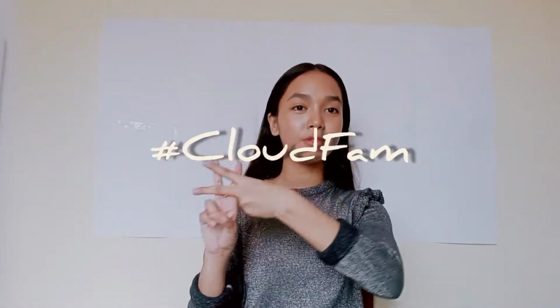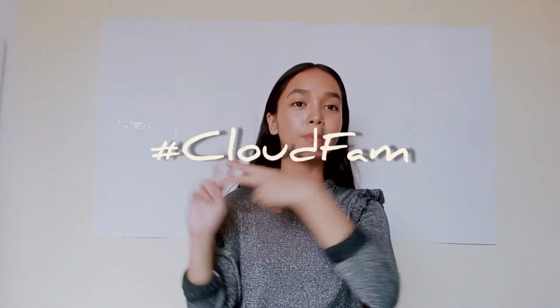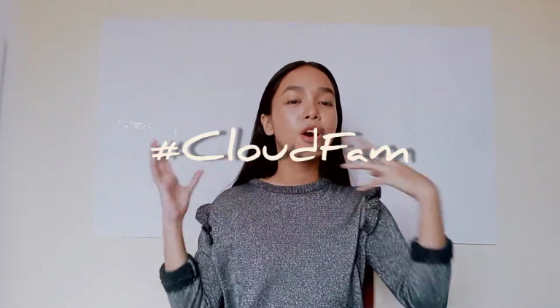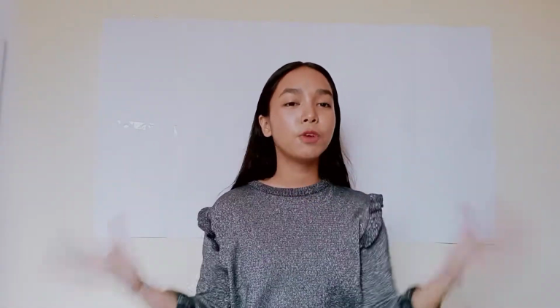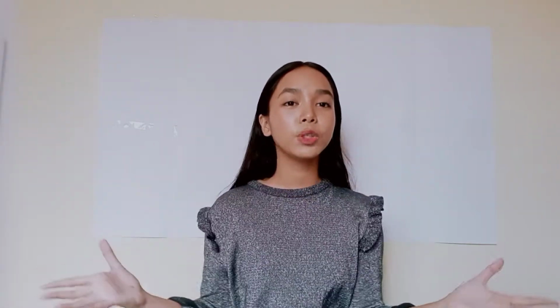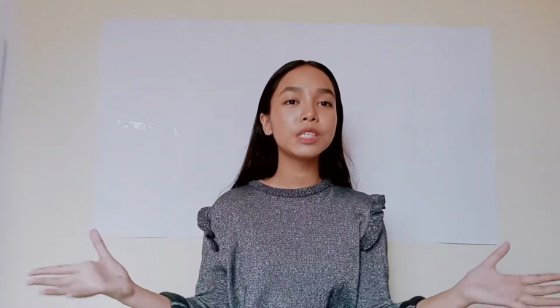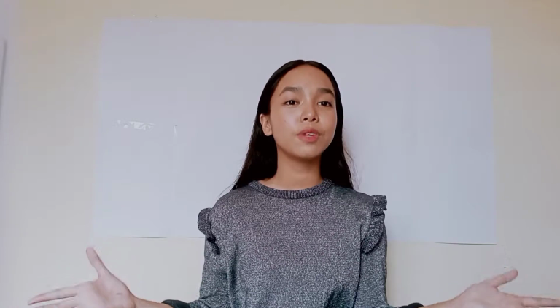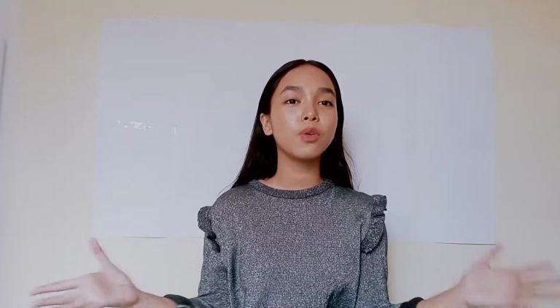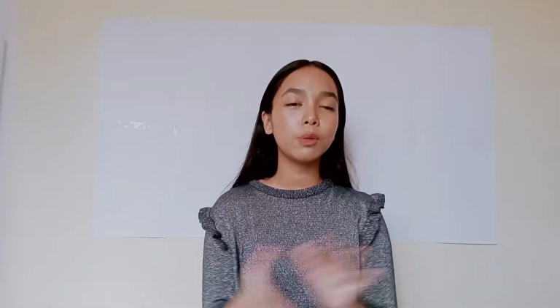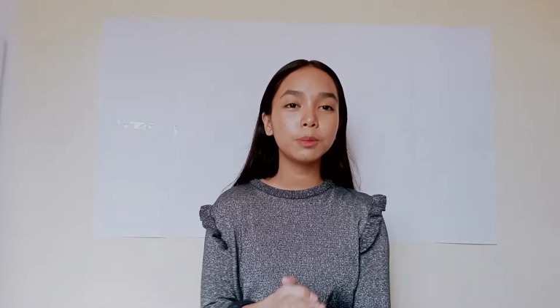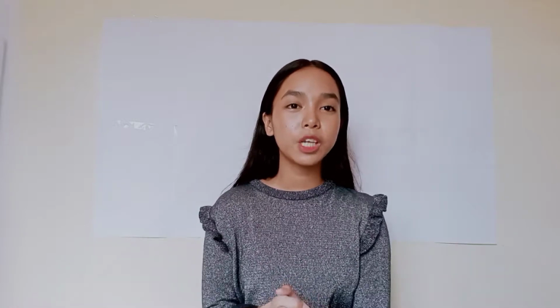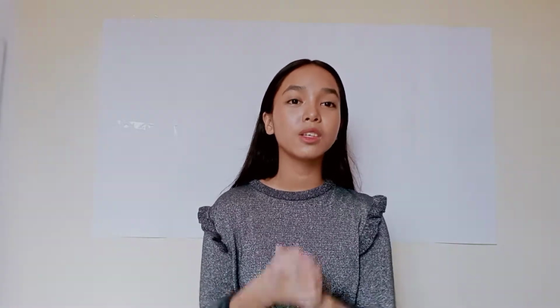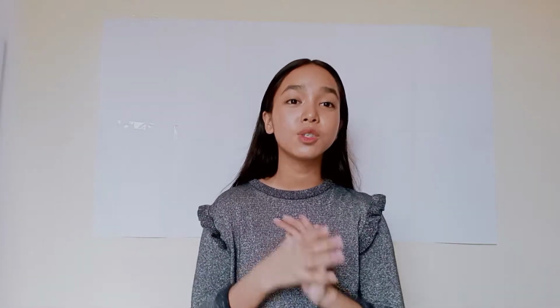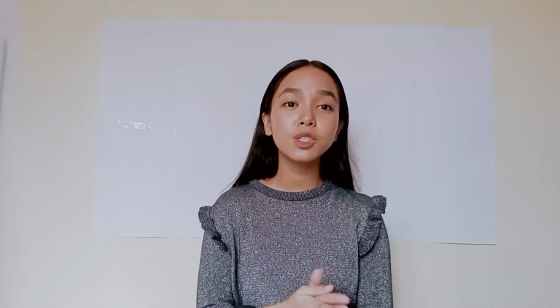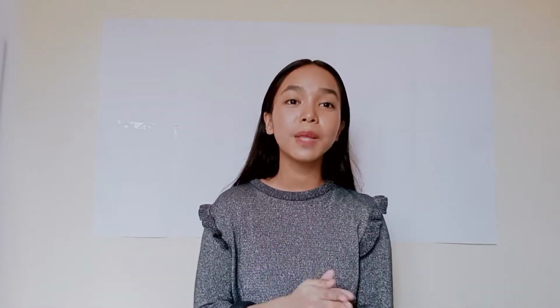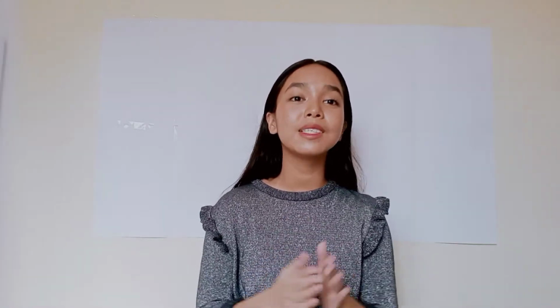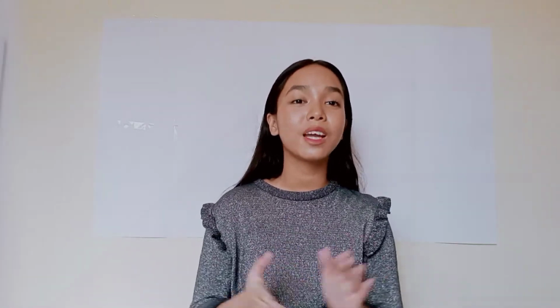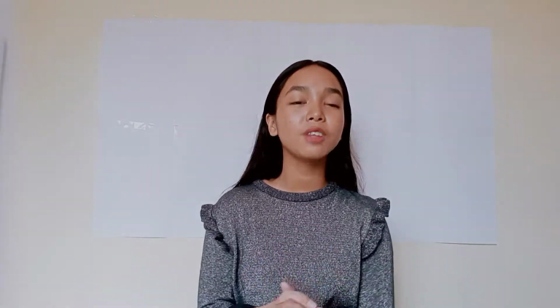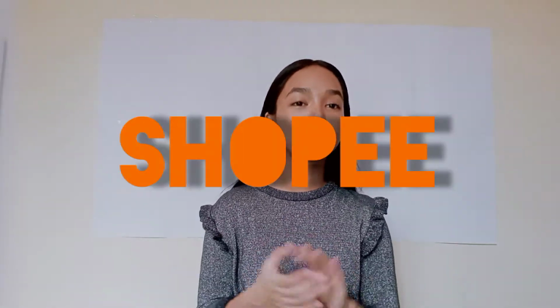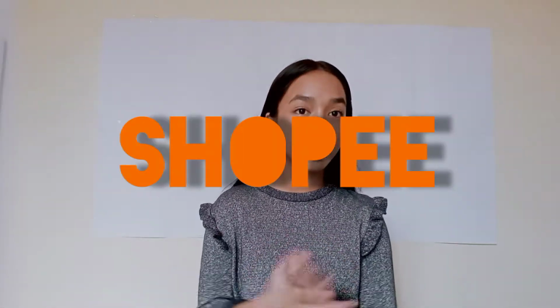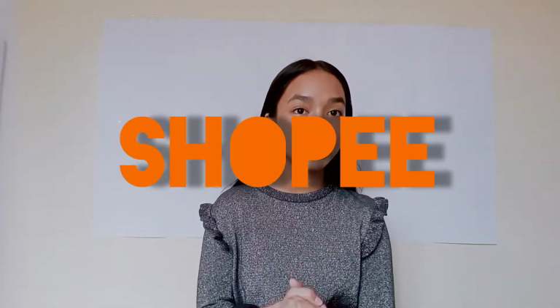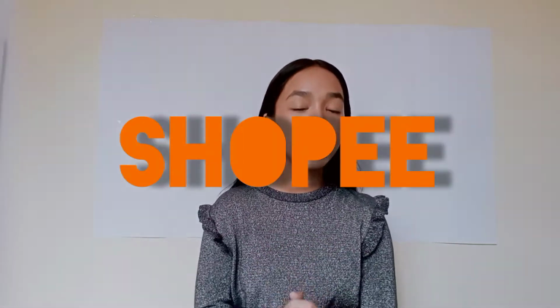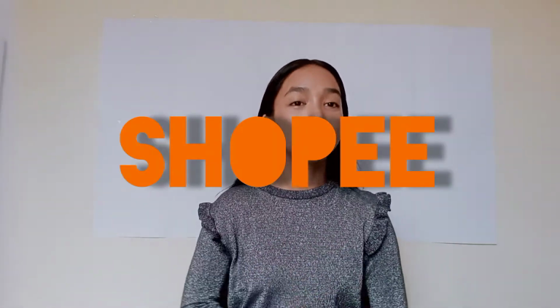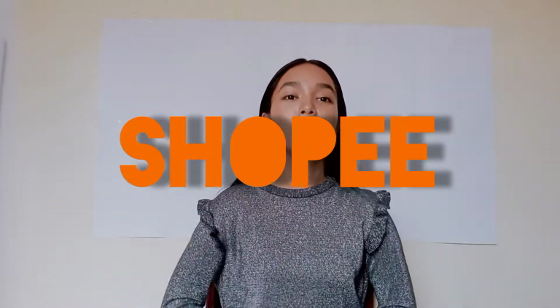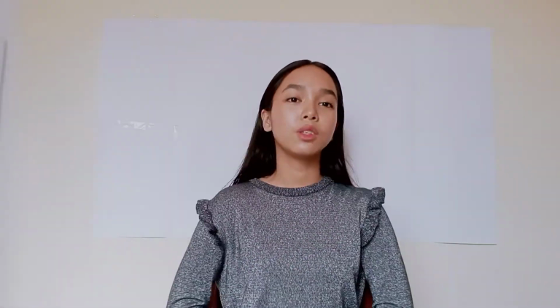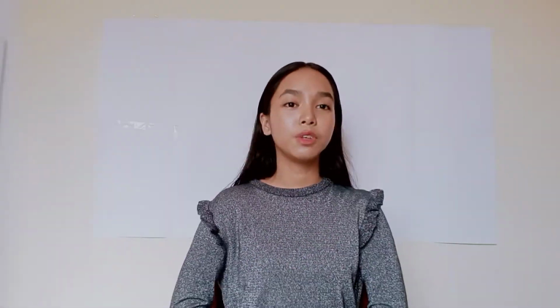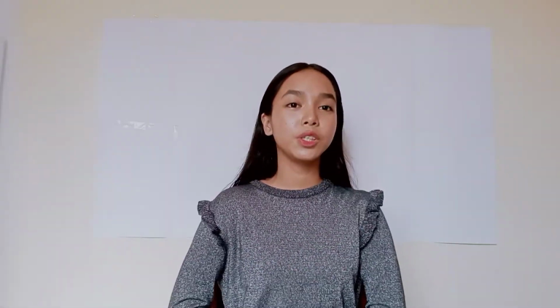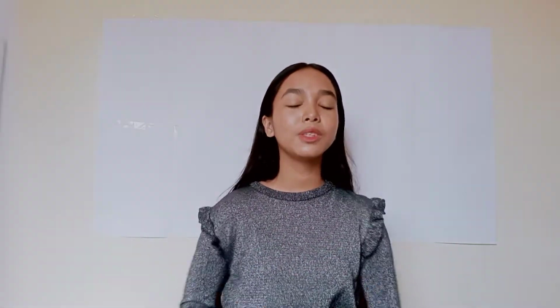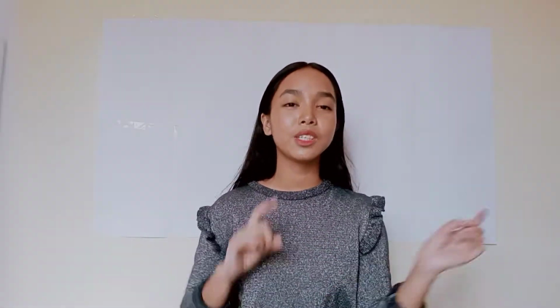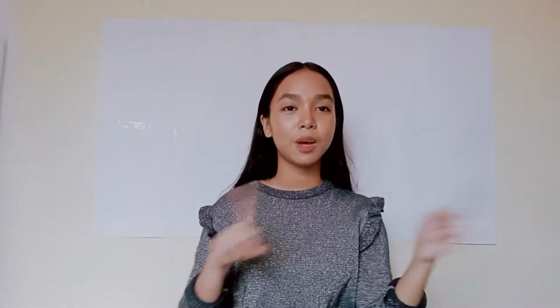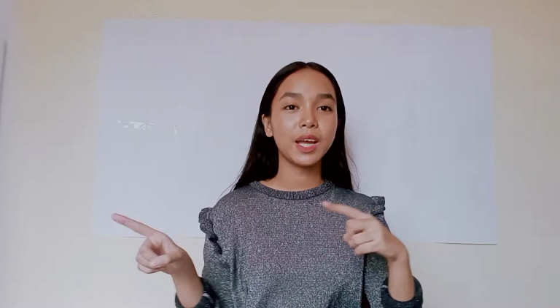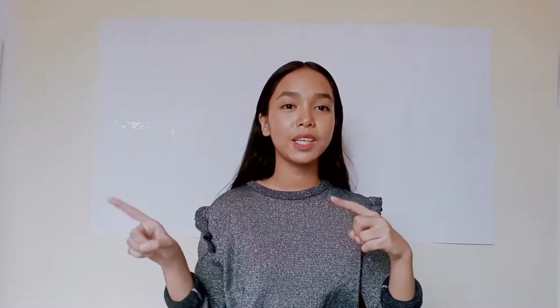For today's video, I will be sharing the school supplies that I got from Shopee. So without further ado, let's just hop right into the video.